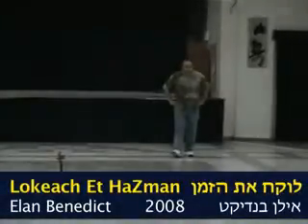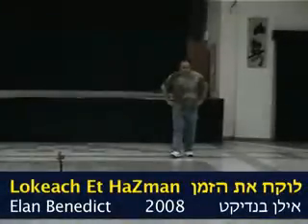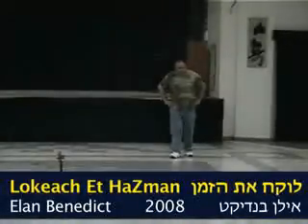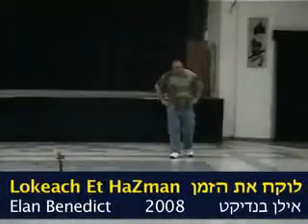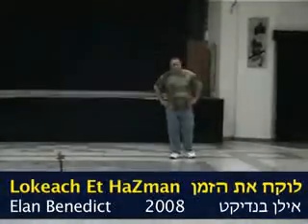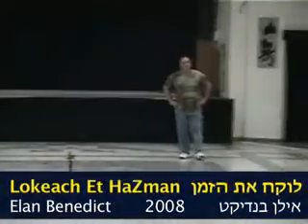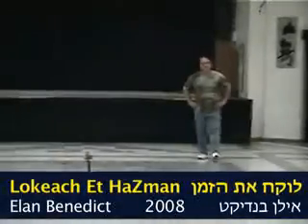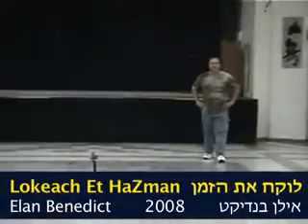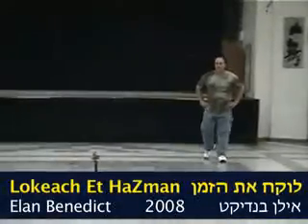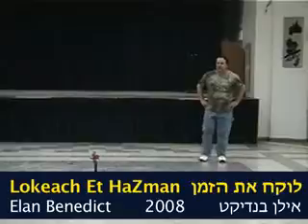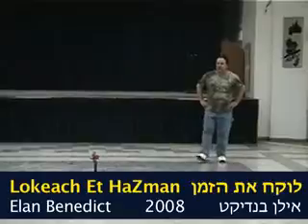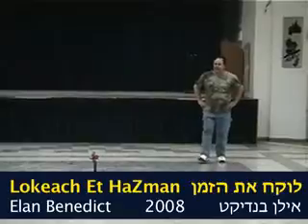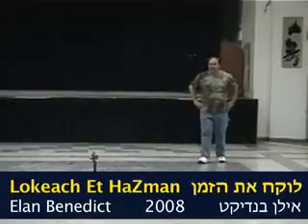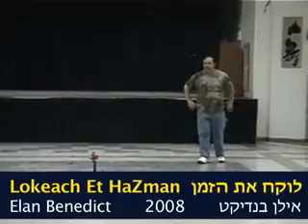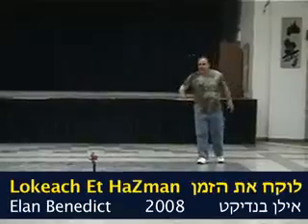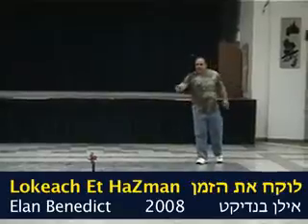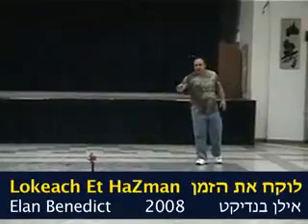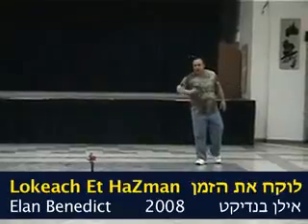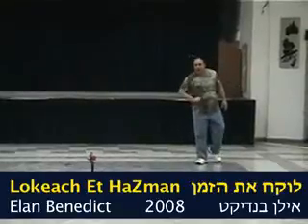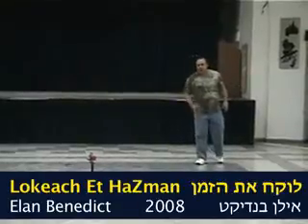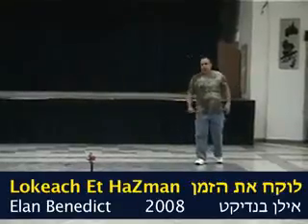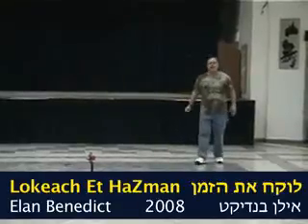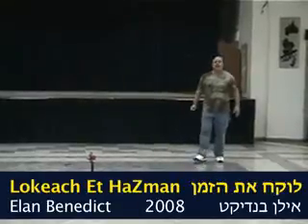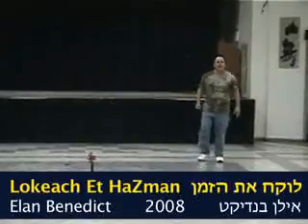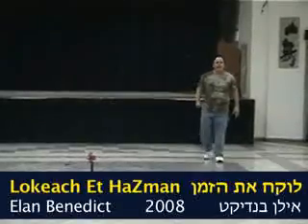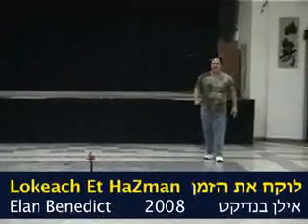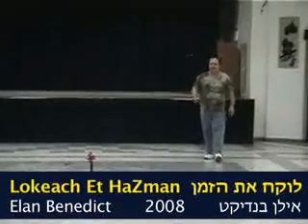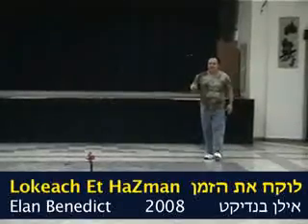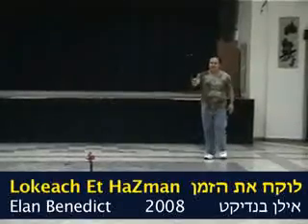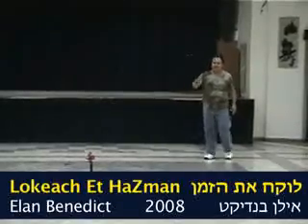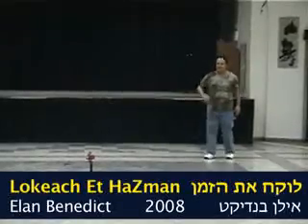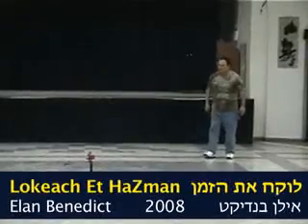Take the time, circle dance, Ilan Benedict. This is the center.